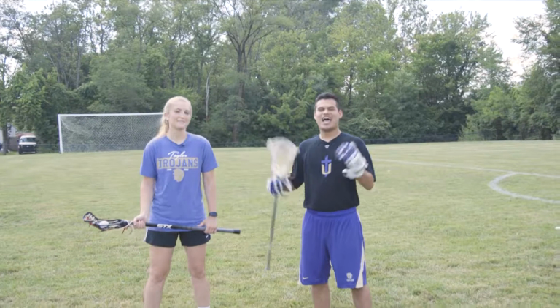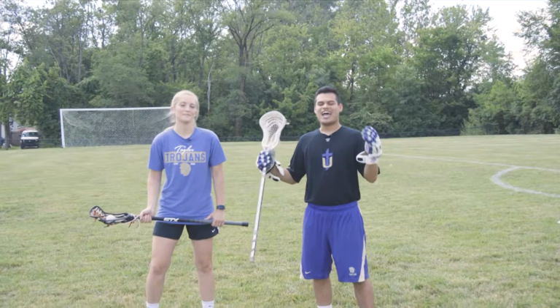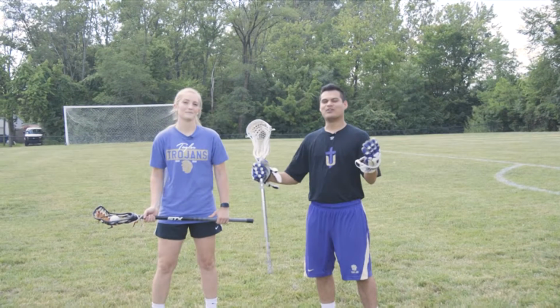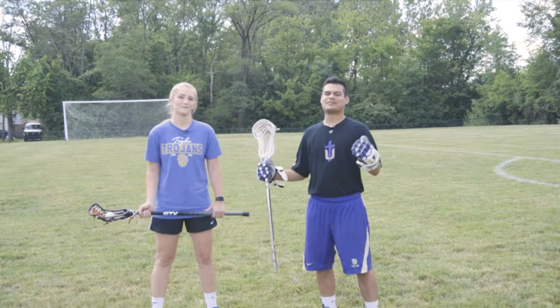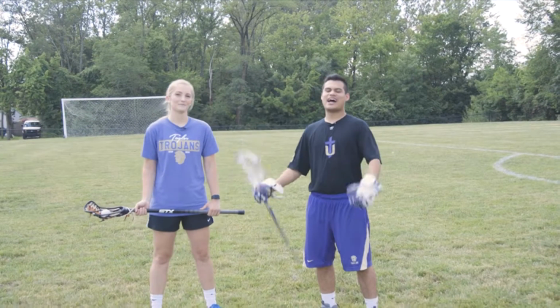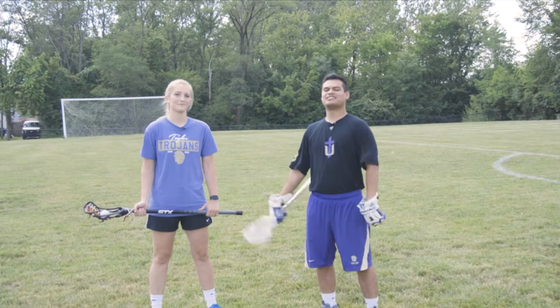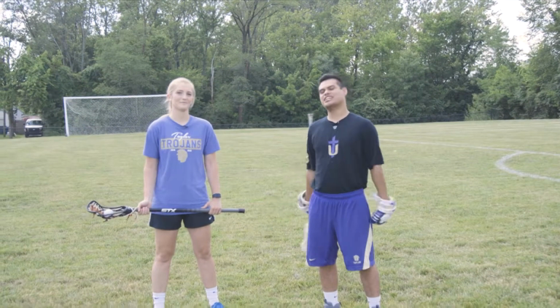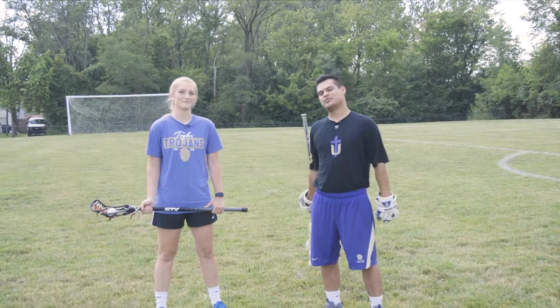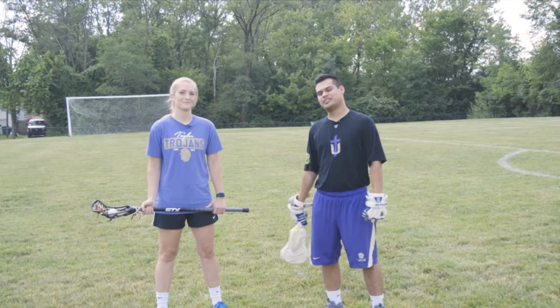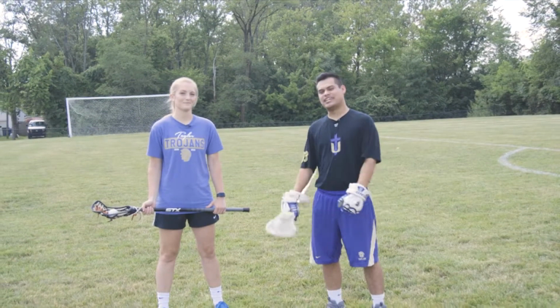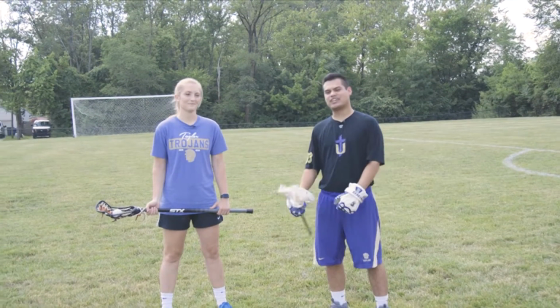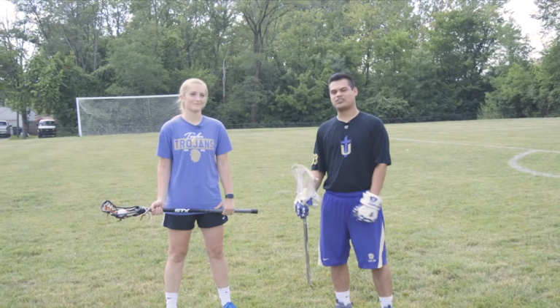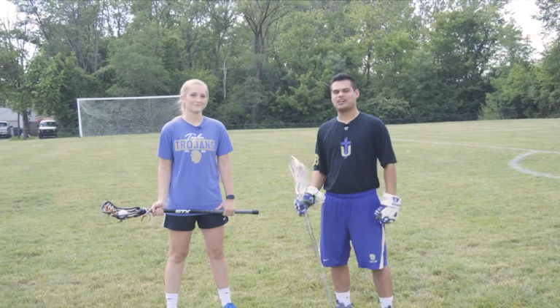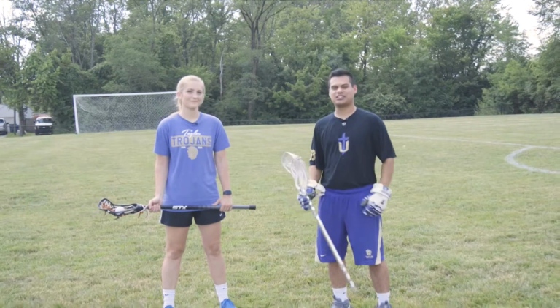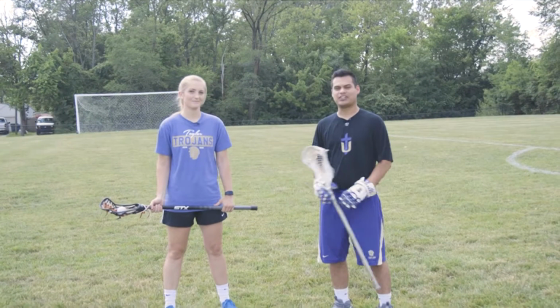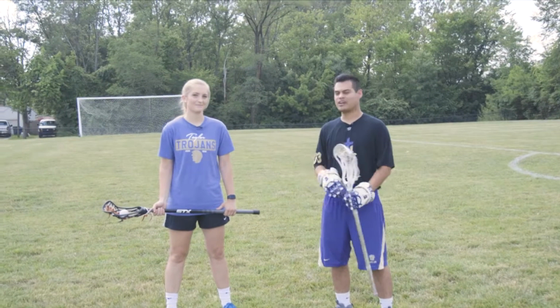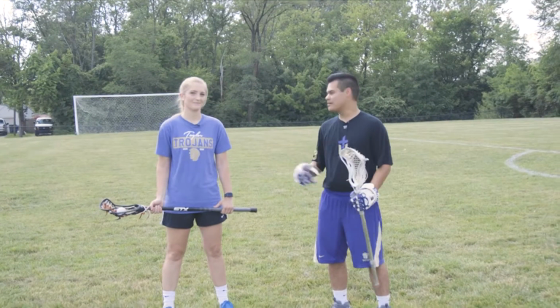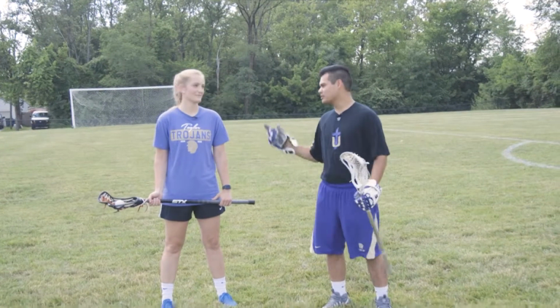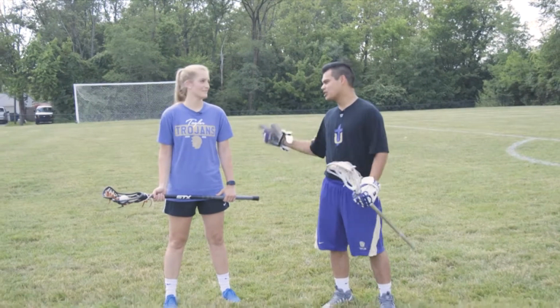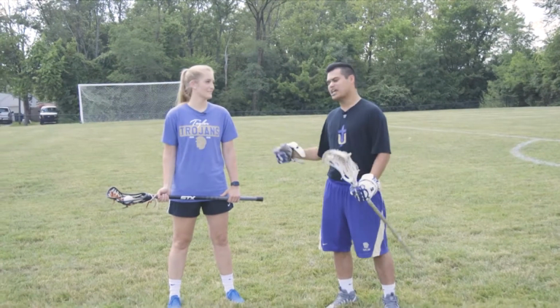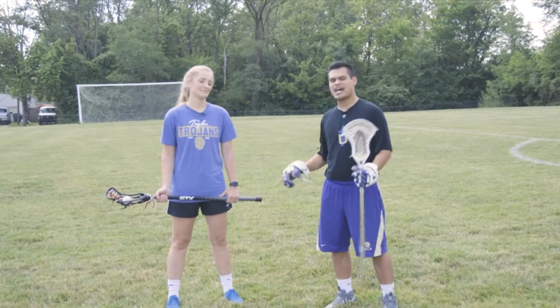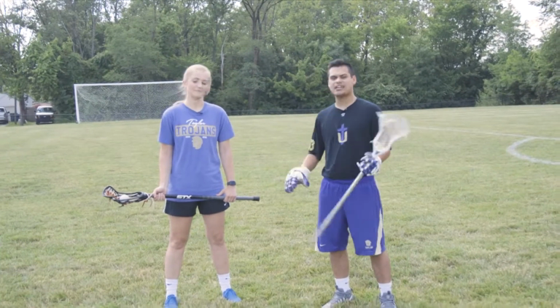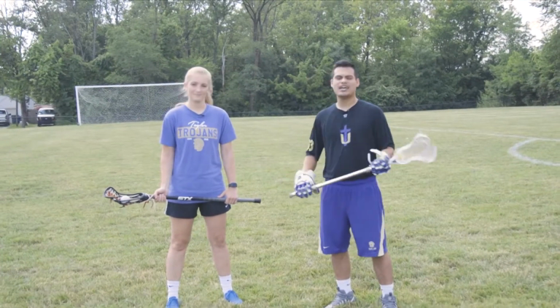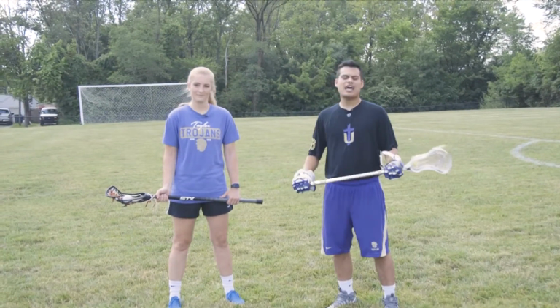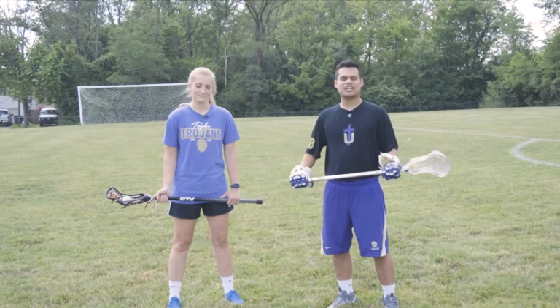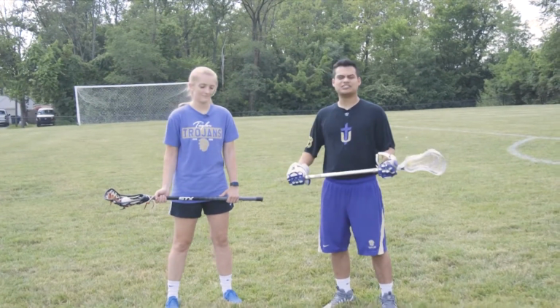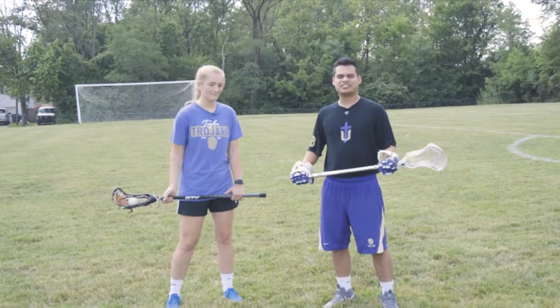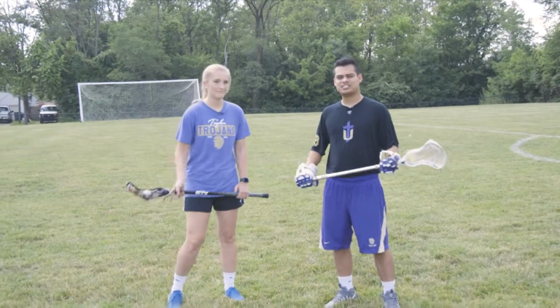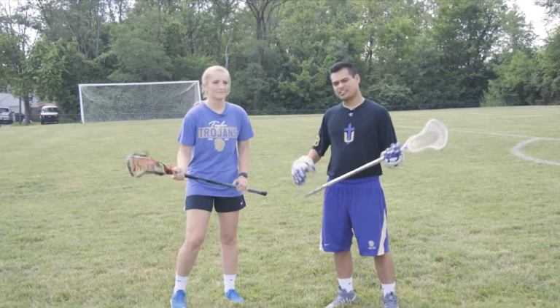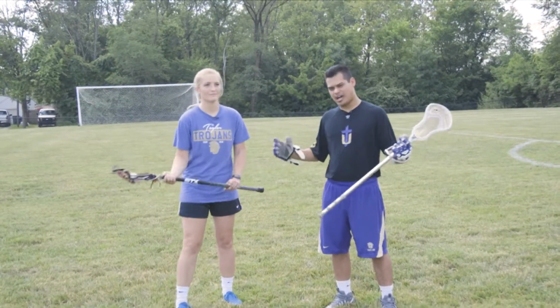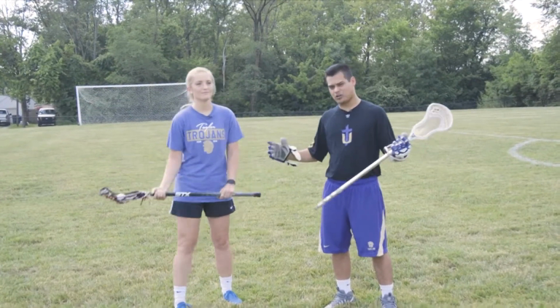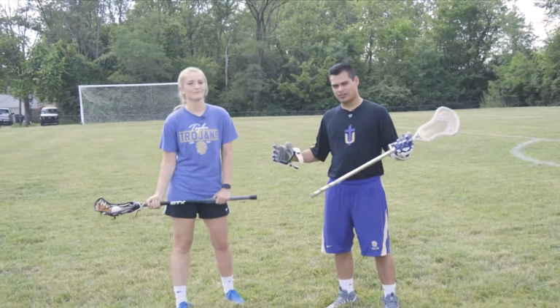Hey, what's up guys? AJ with the Indiana Lacrosse Channel here. I'm here with Coach Addy, and she's going to teach us how to cradle.